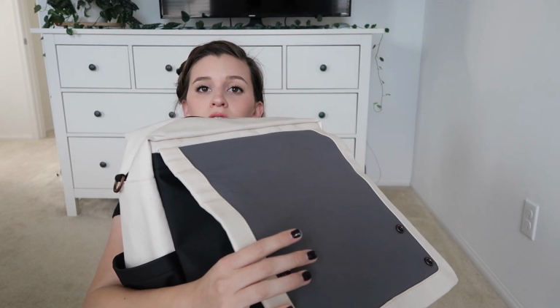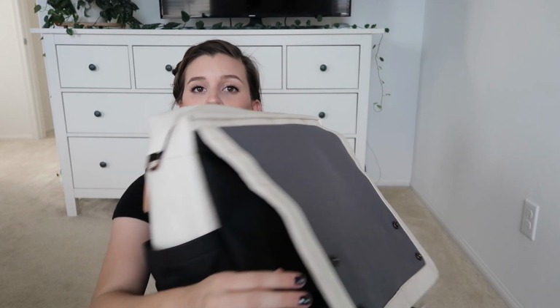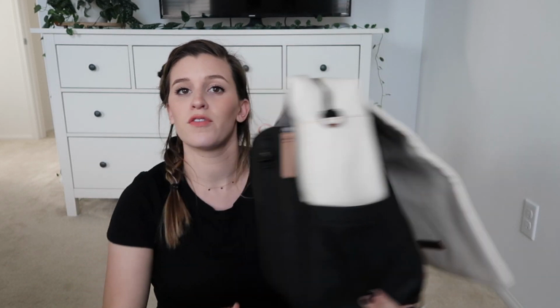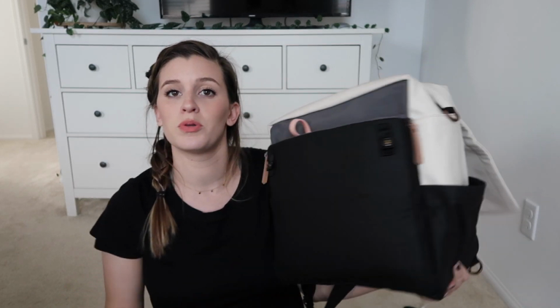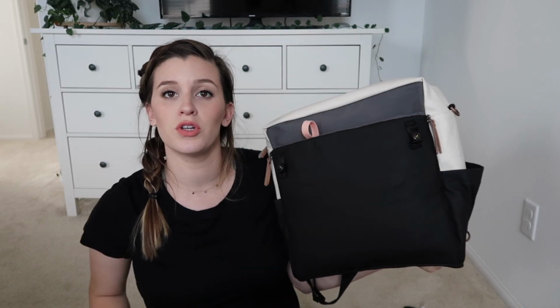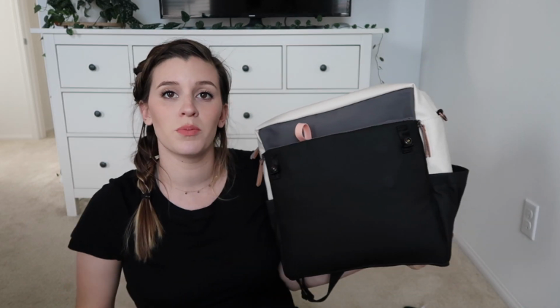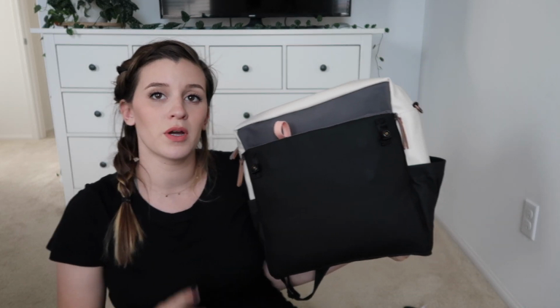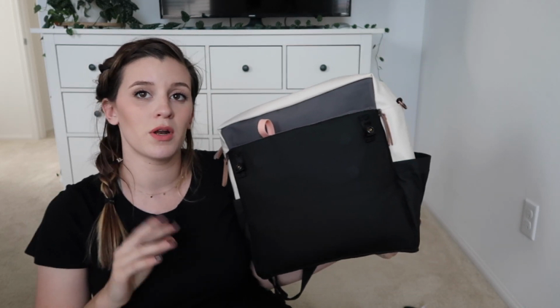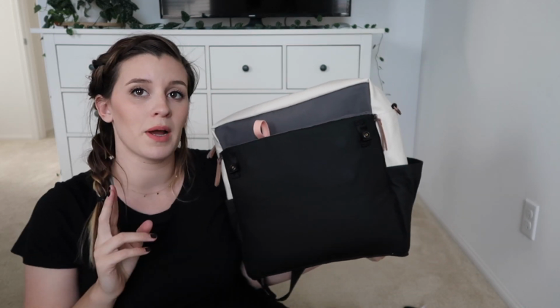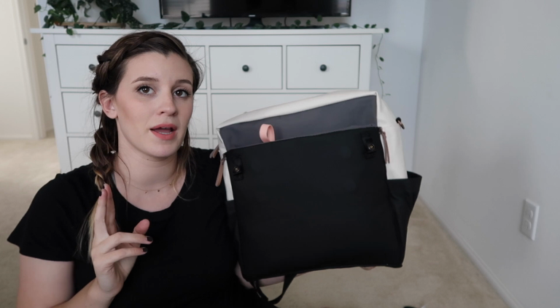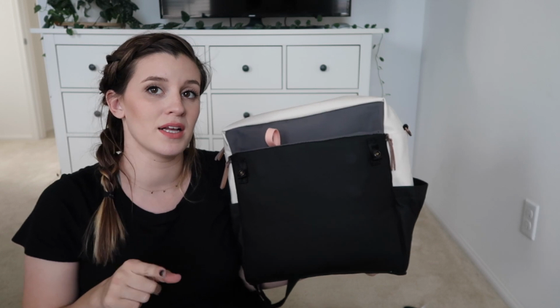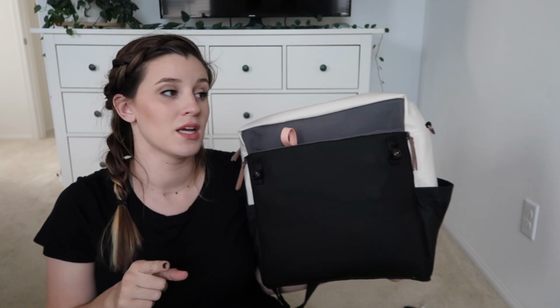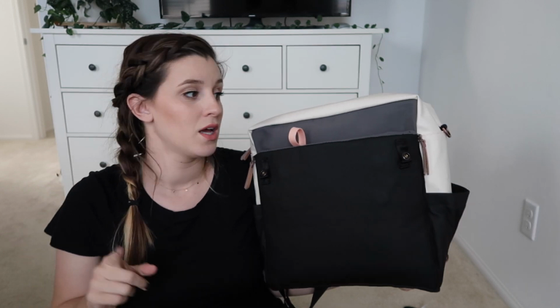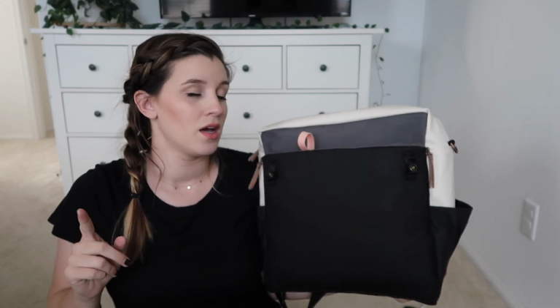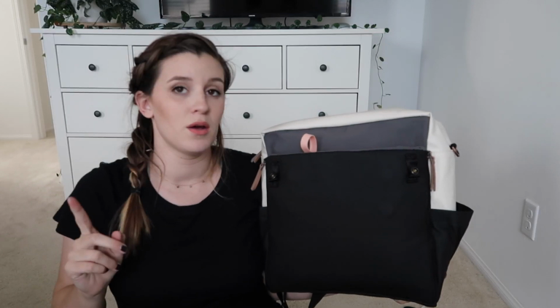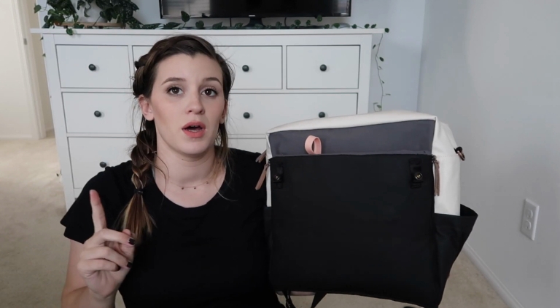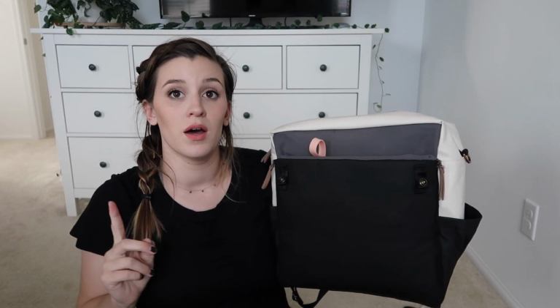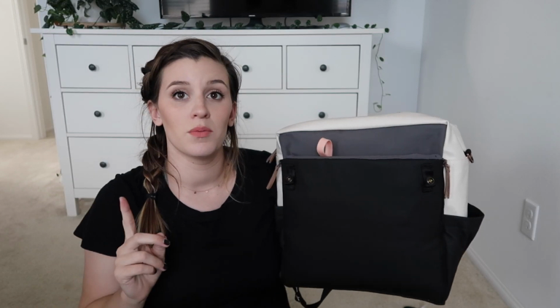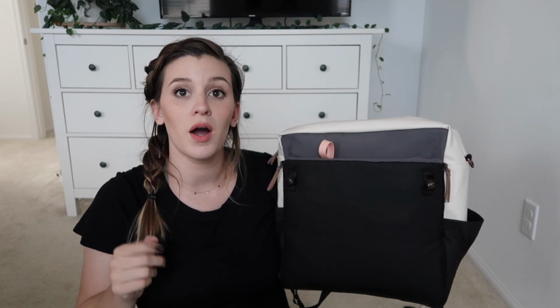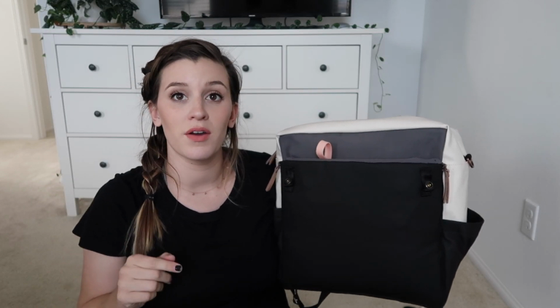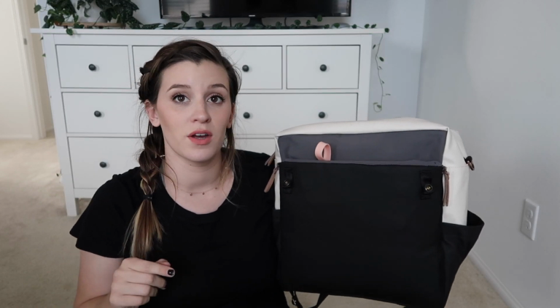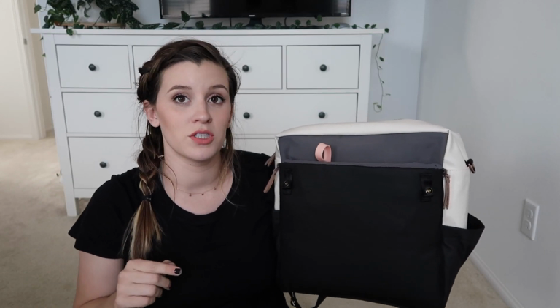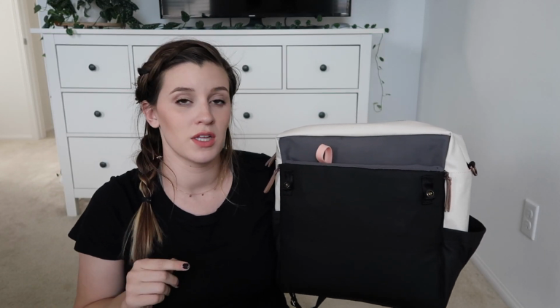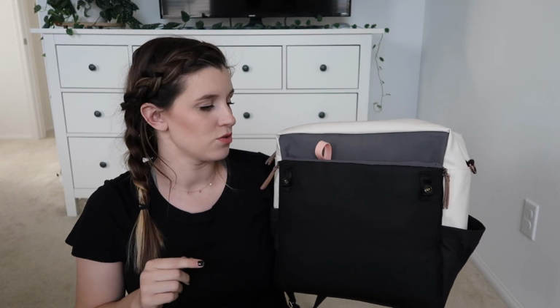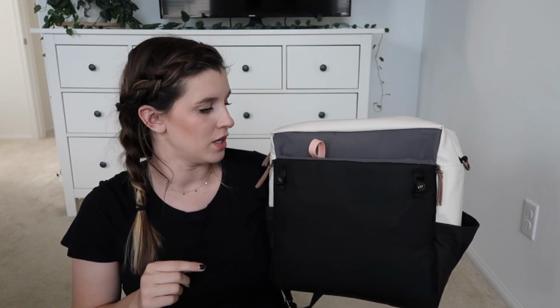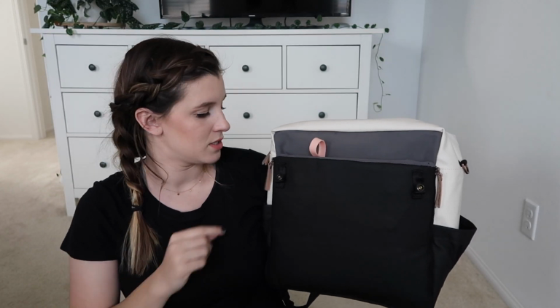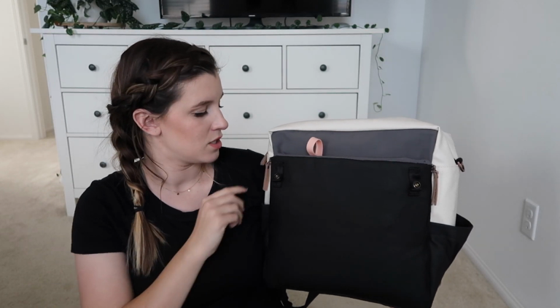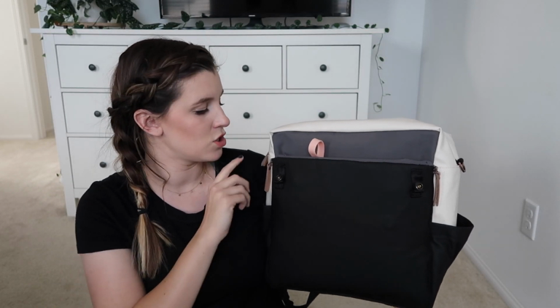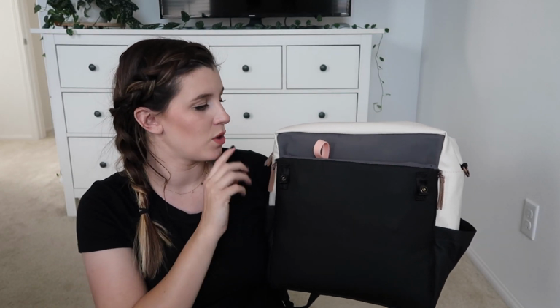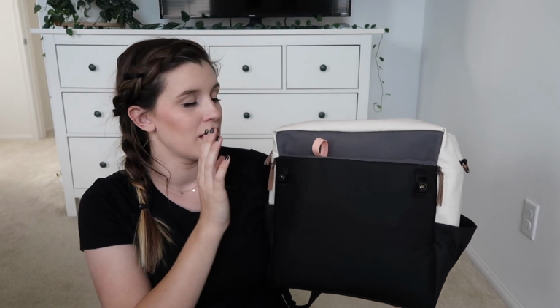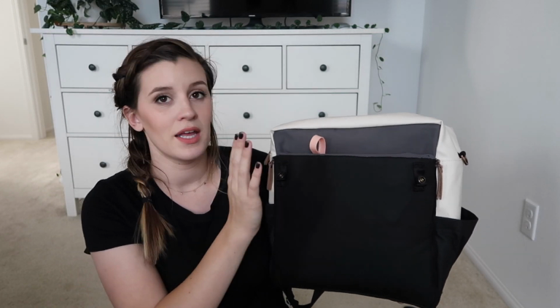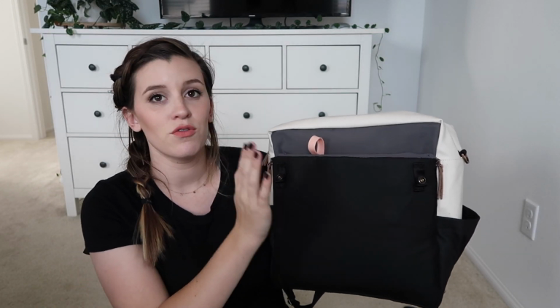The top flap opens like this and there's no pocket here. Another style of the Petunia Pickle Bottom backpack has a pocket right there, which I think is really nice.